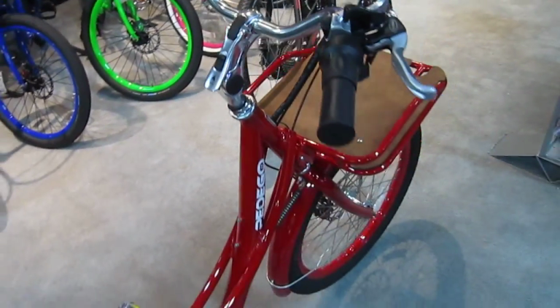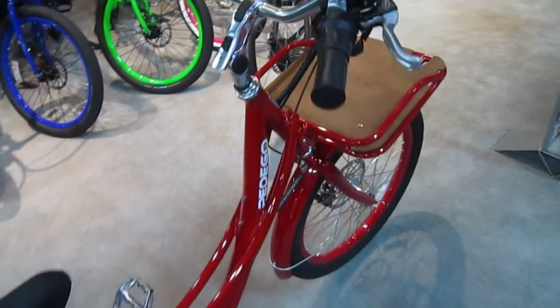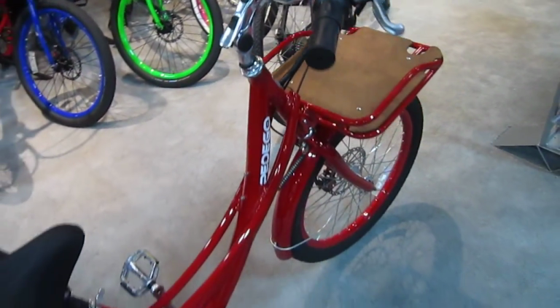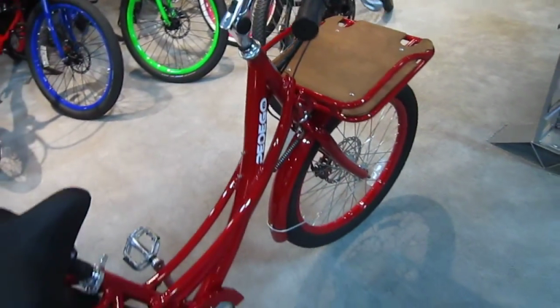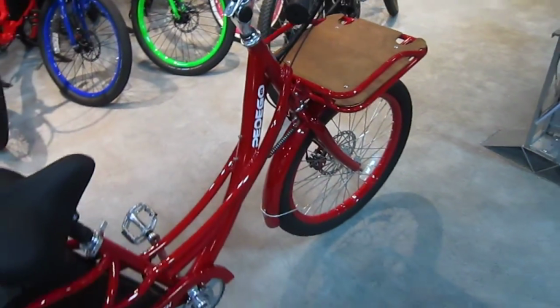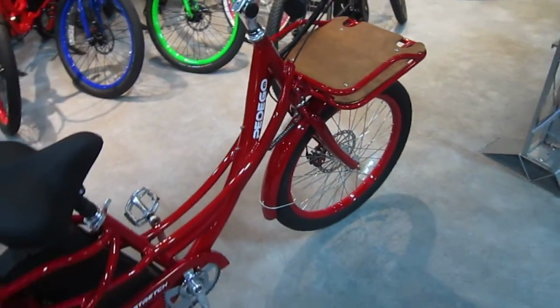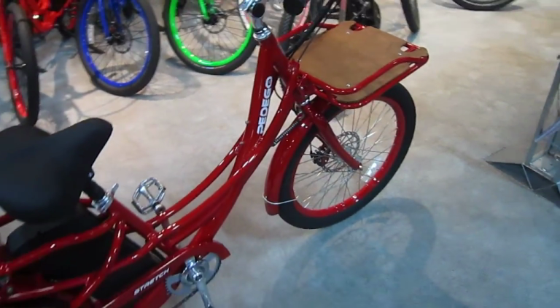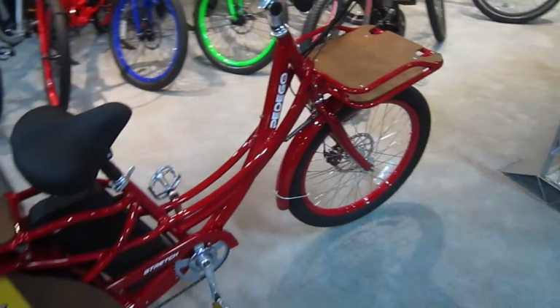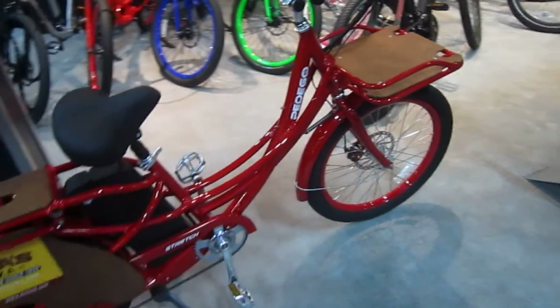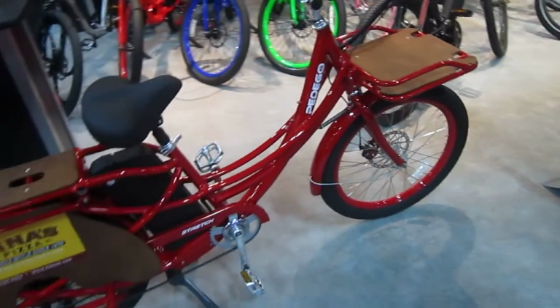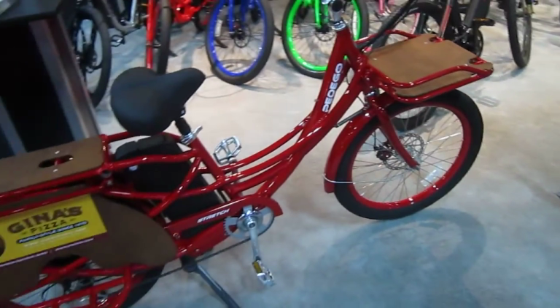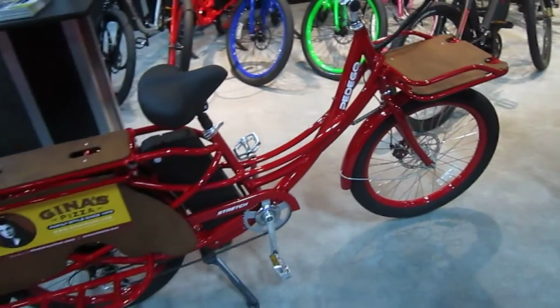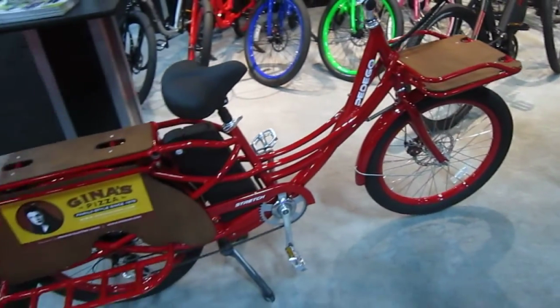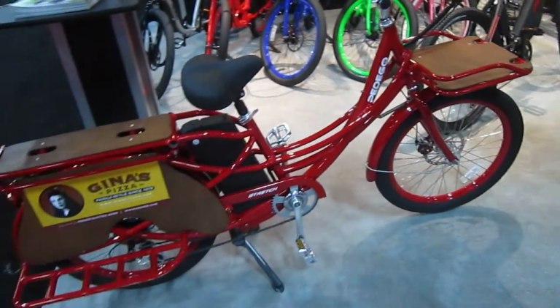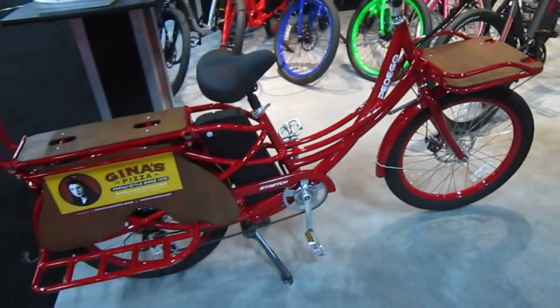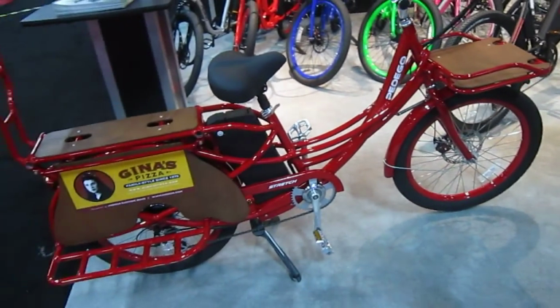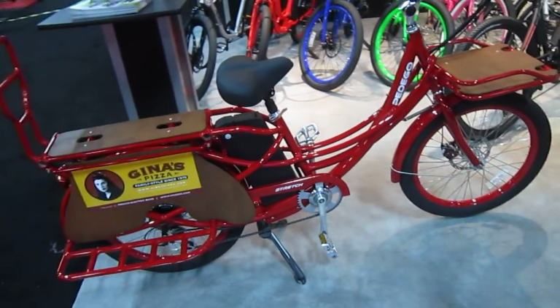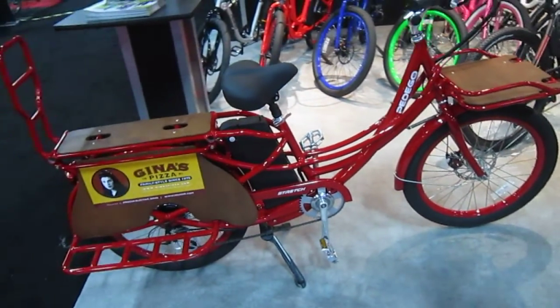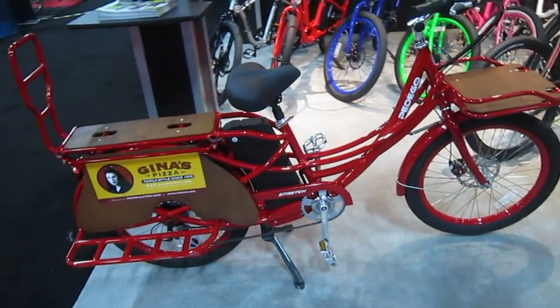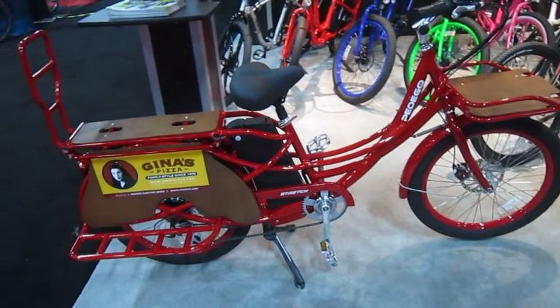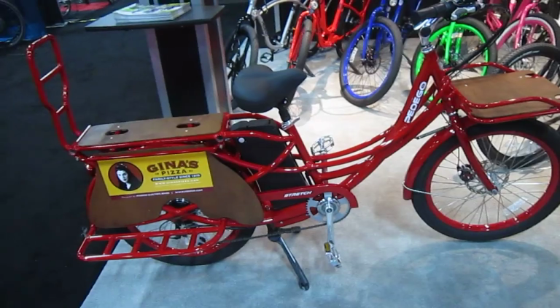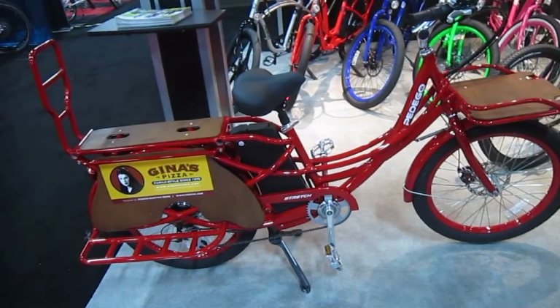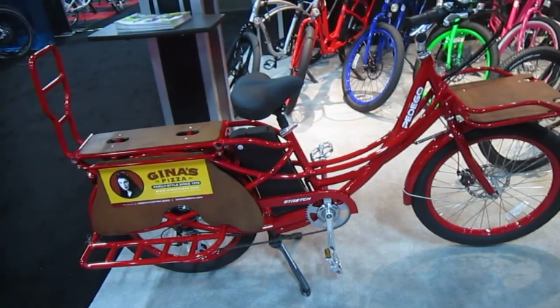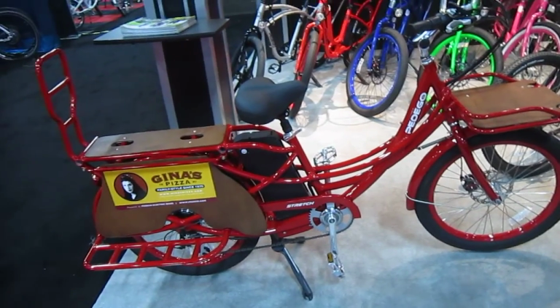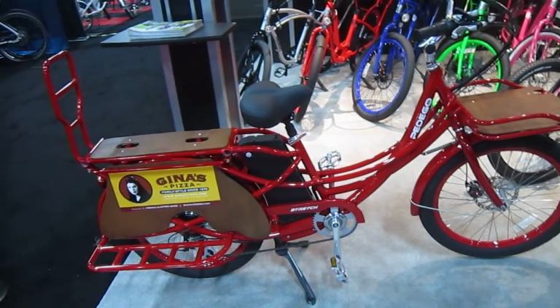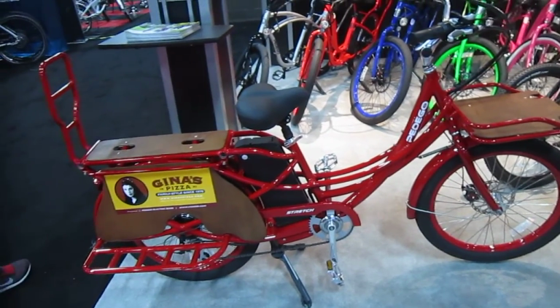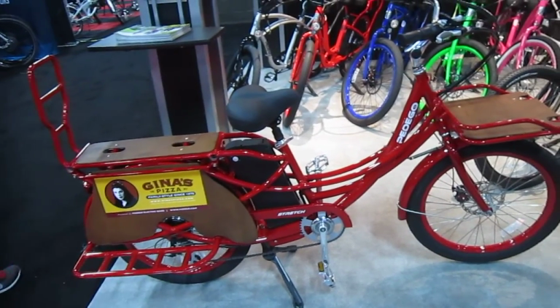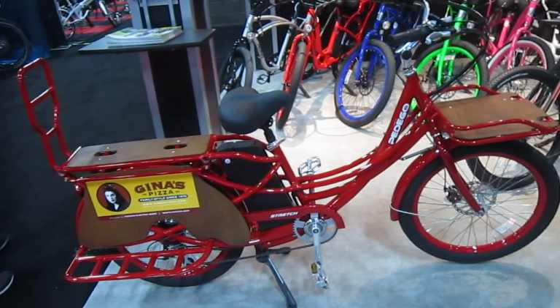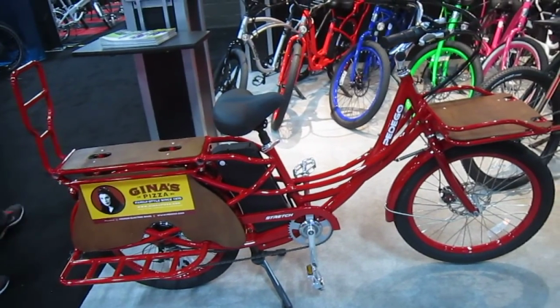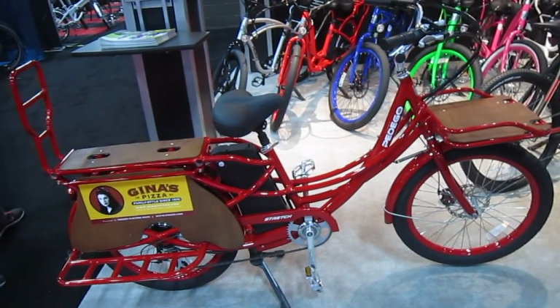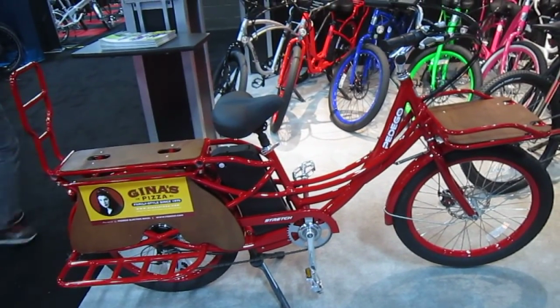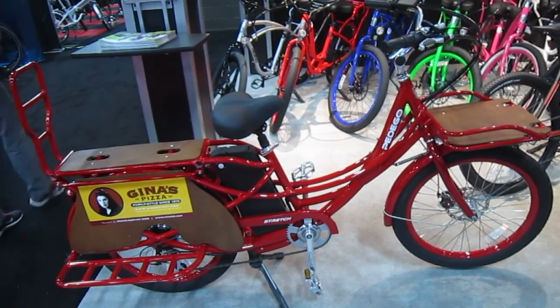That's the Pedego Stretch. Check it out at your Pedego dealers. A great way to have some fun and haul a load.